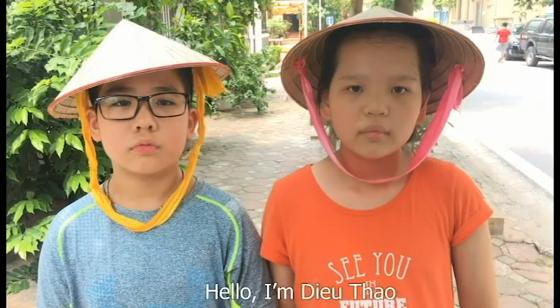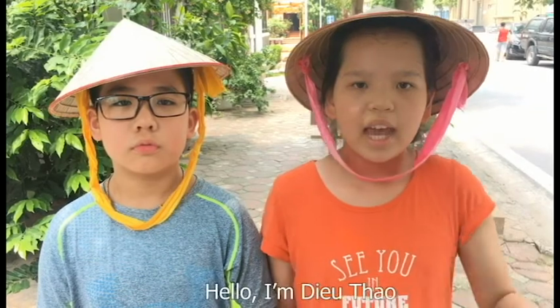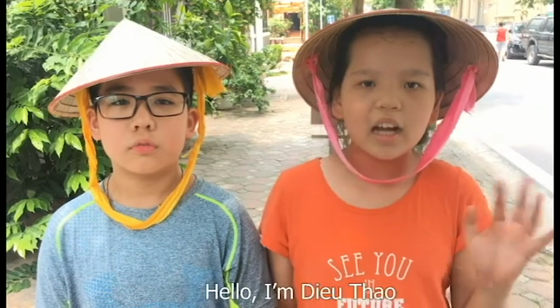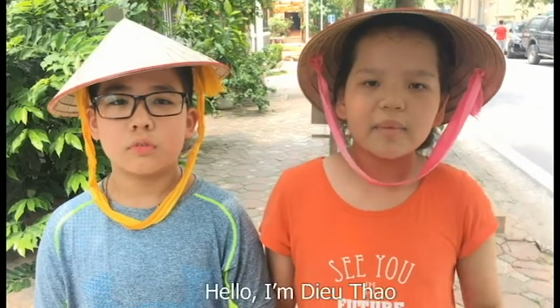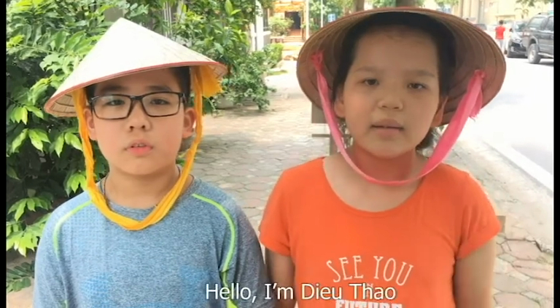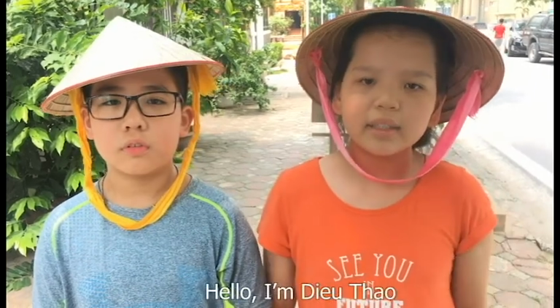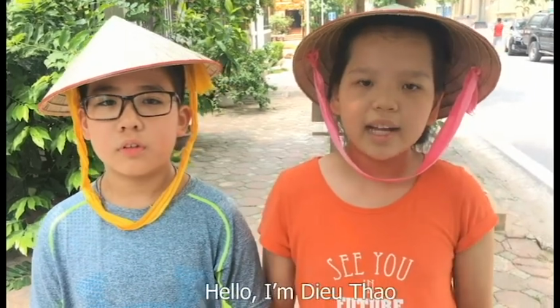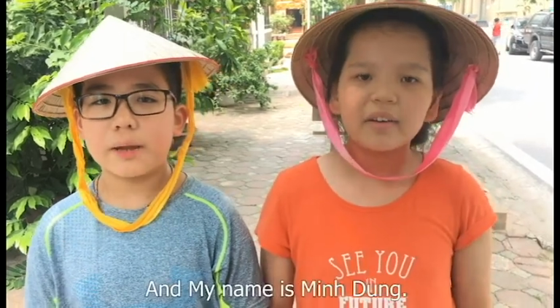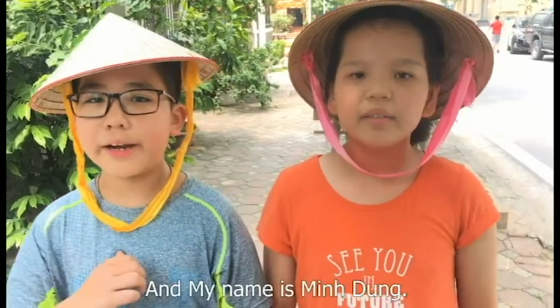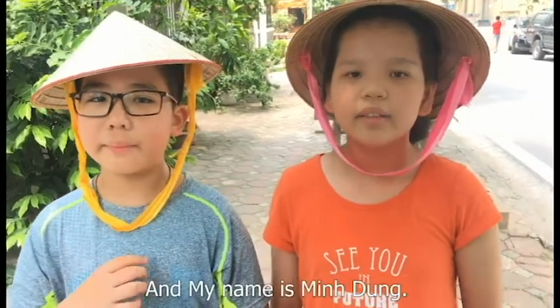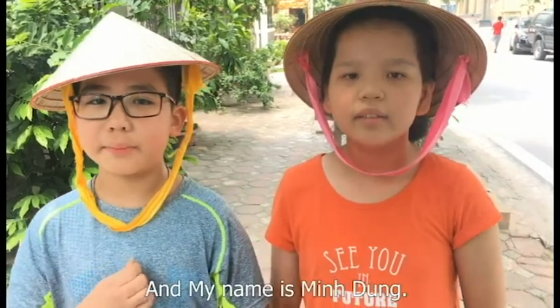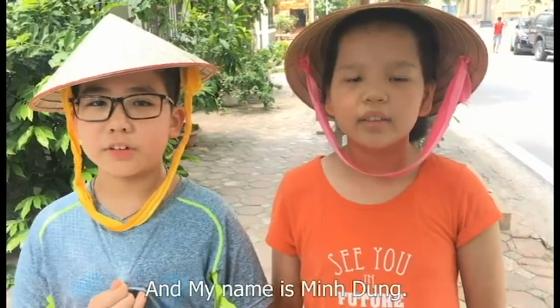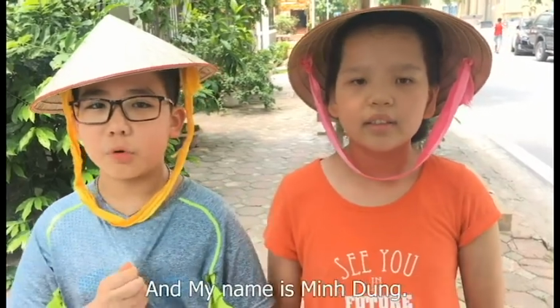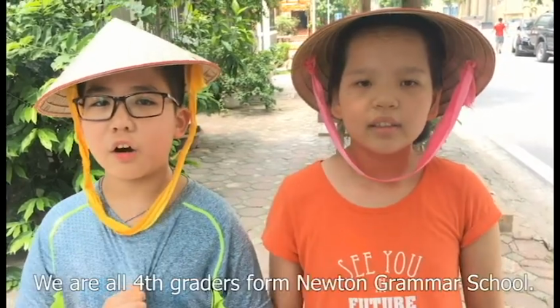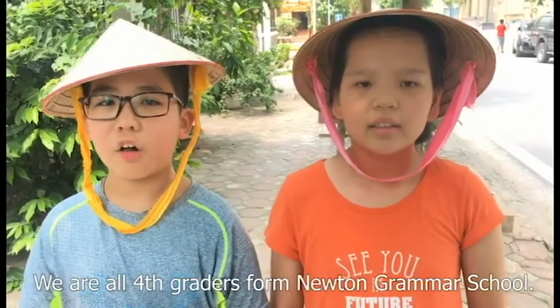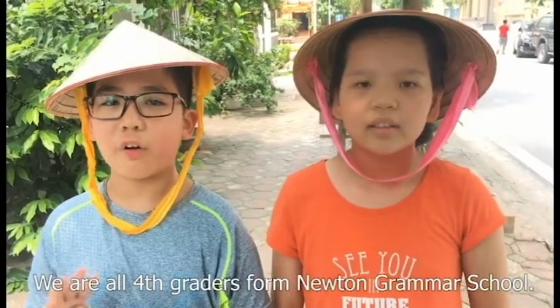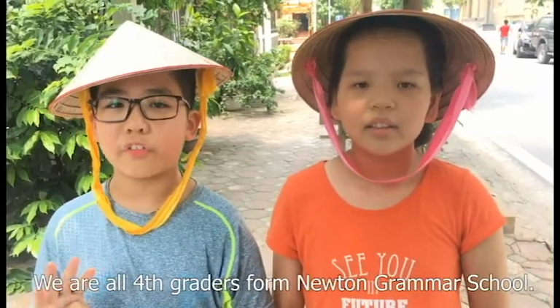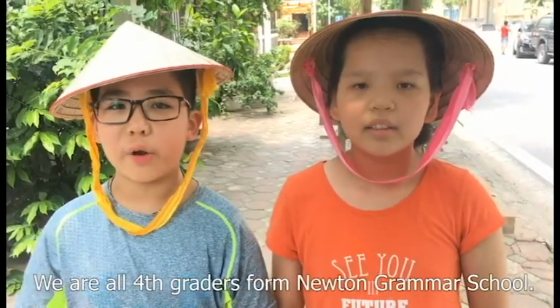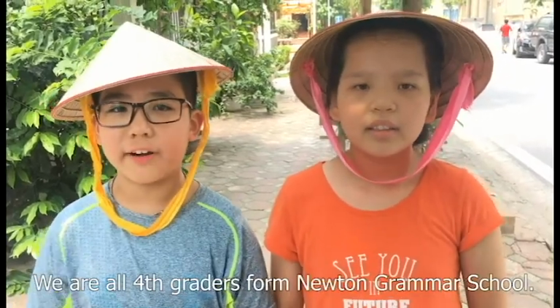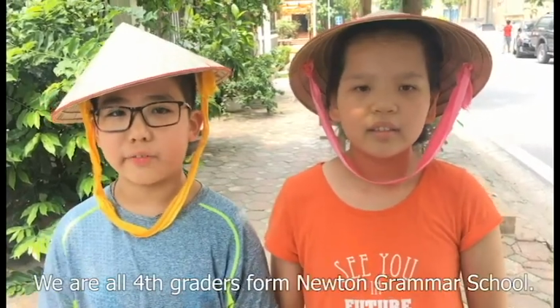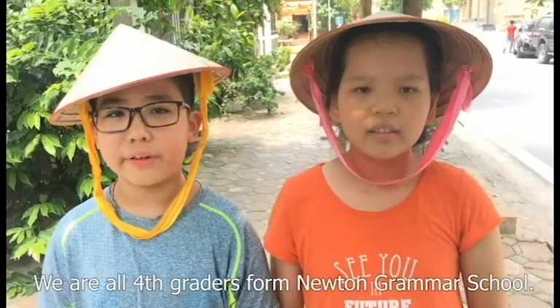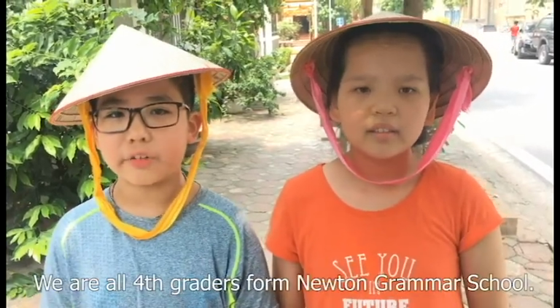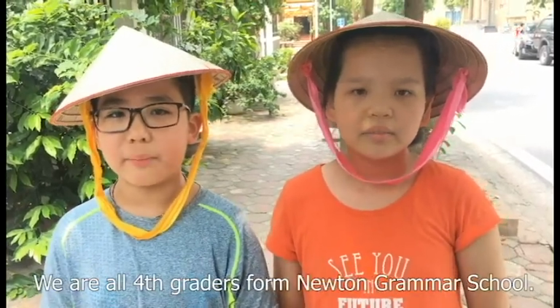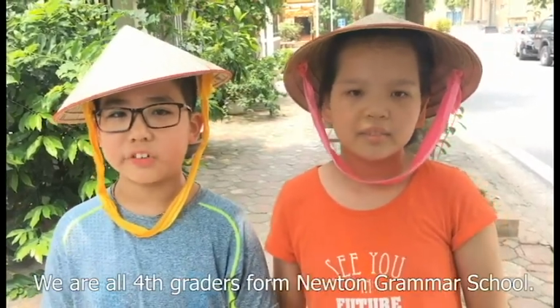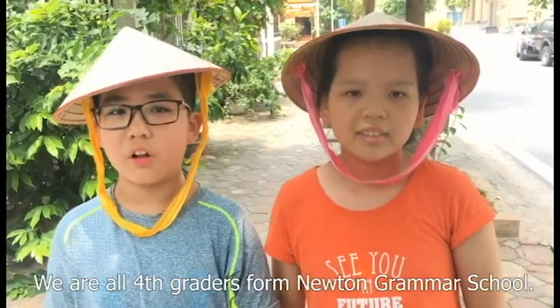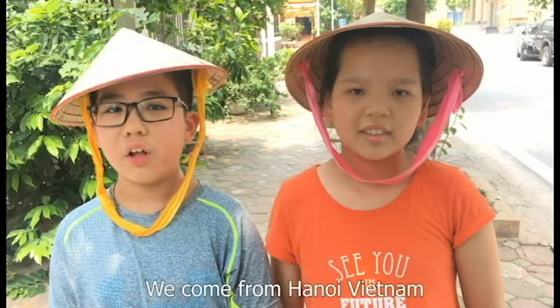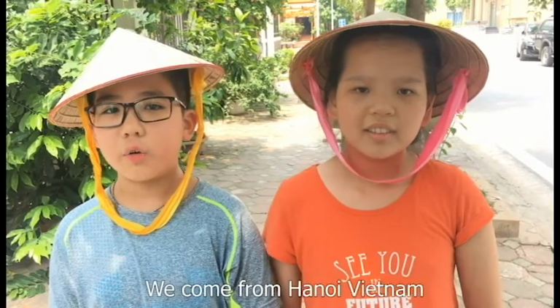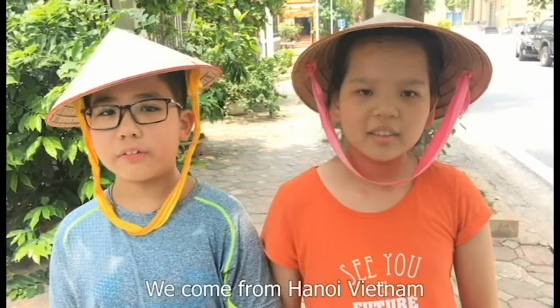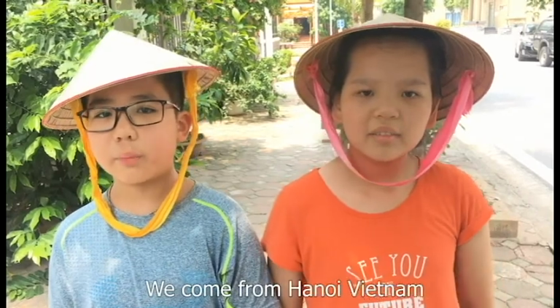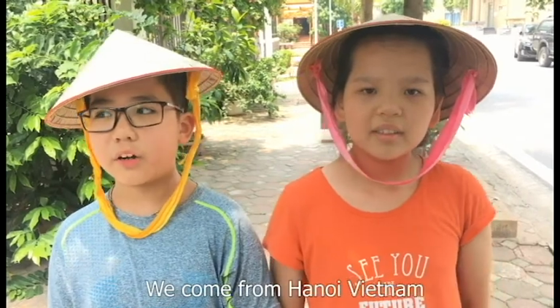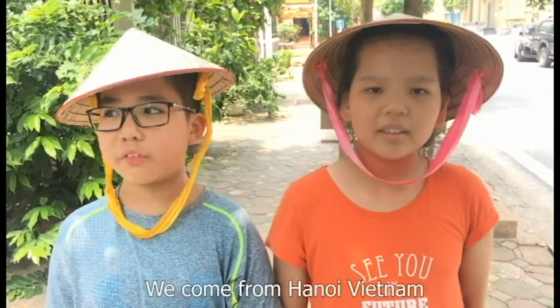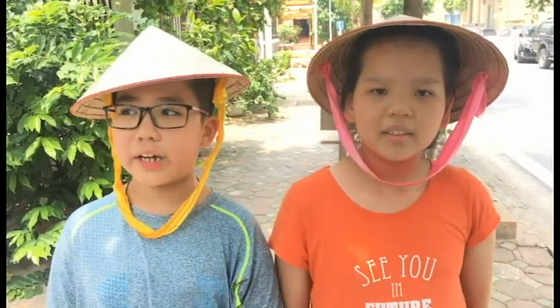Hello, my name is Diệu Thao and my name is Minh Xu. We are all fourth graders from Newton Grammar School. We come from Hanoi, Vietnam.